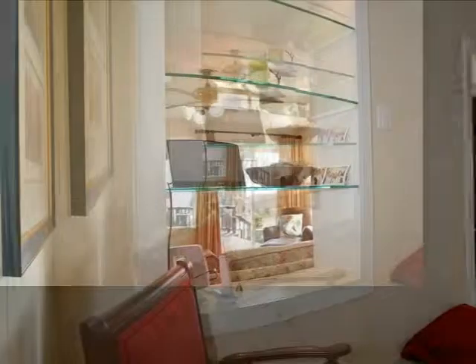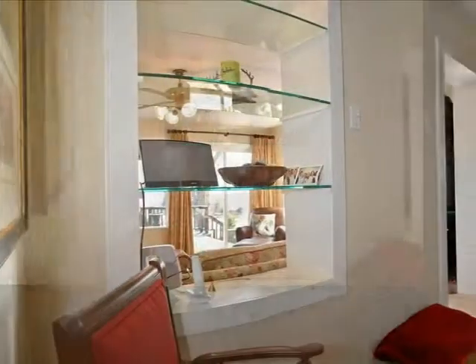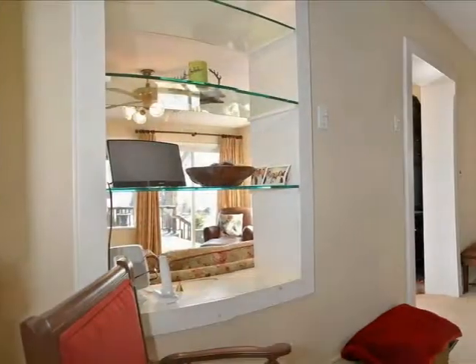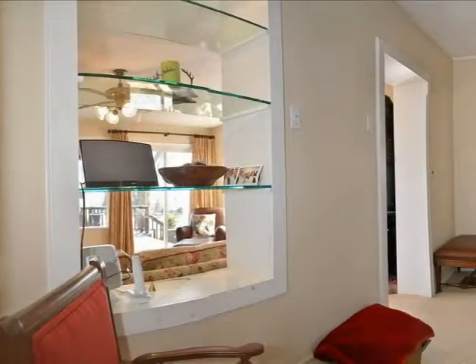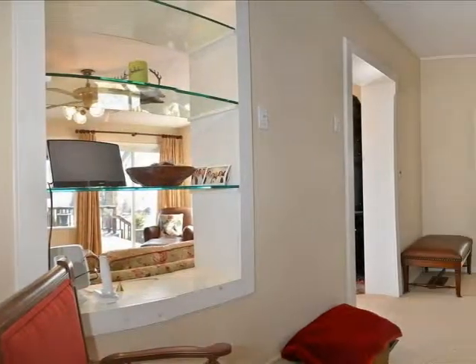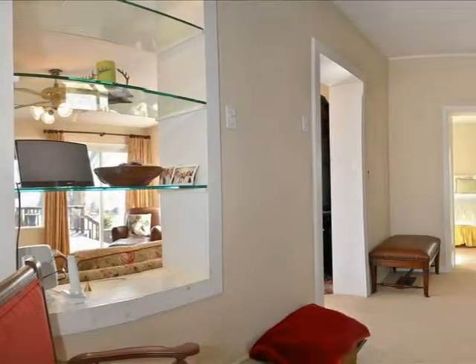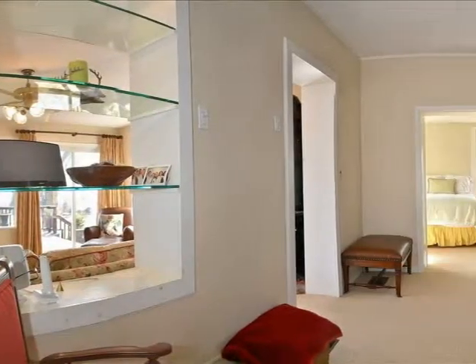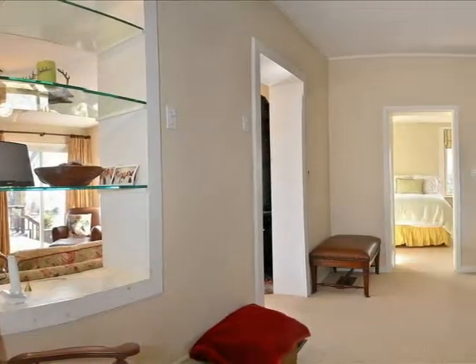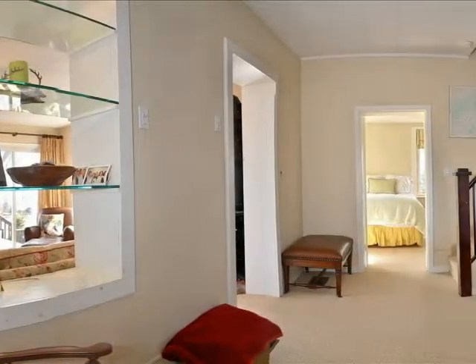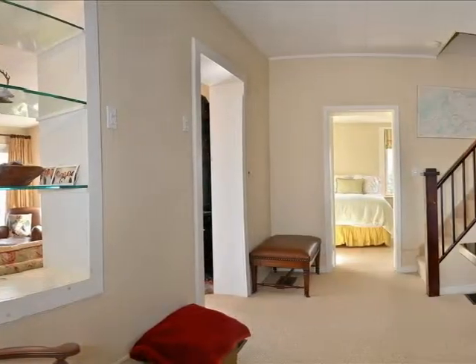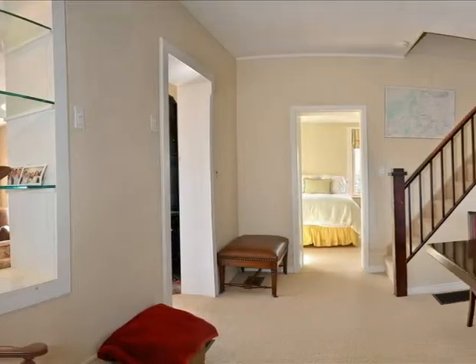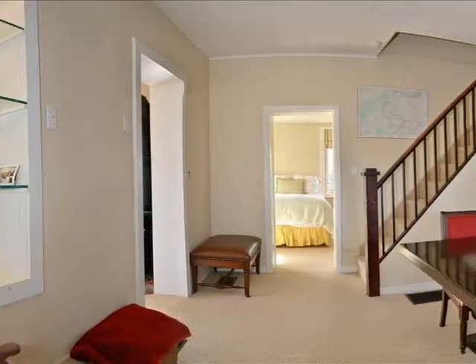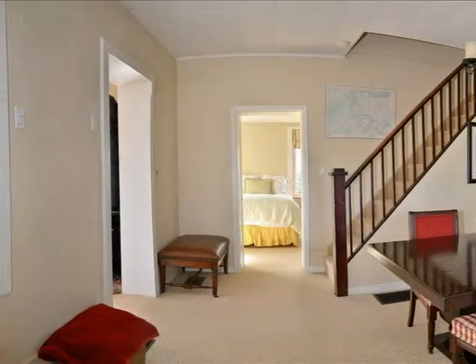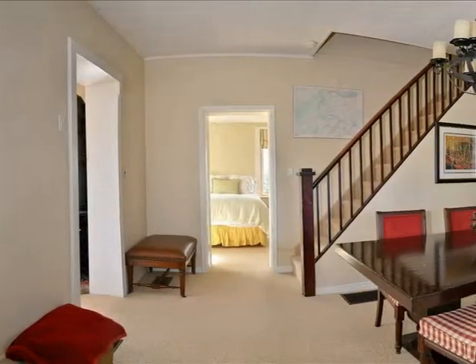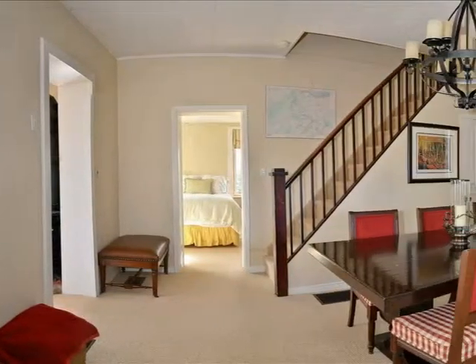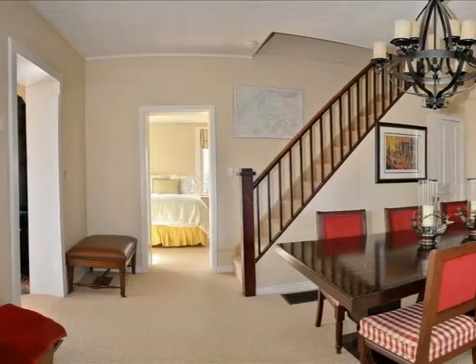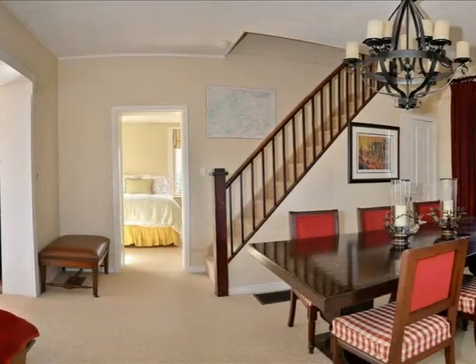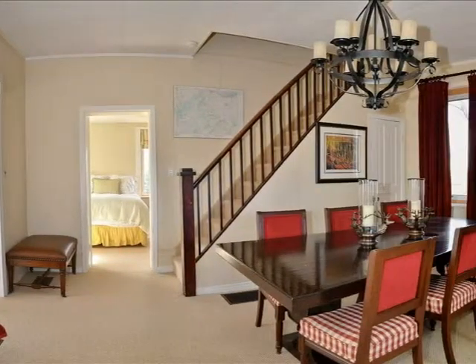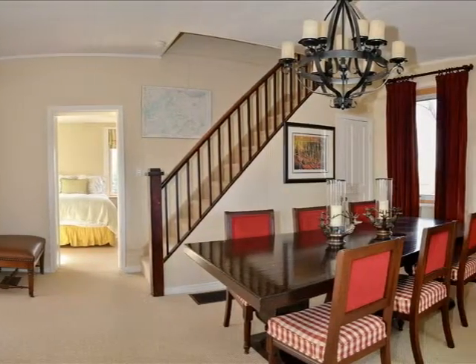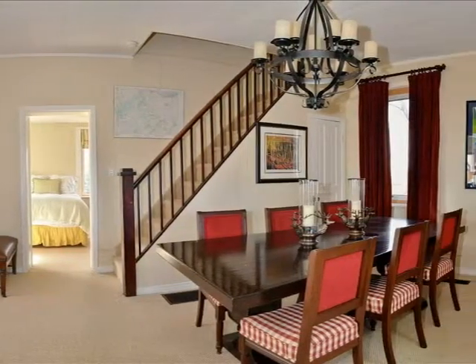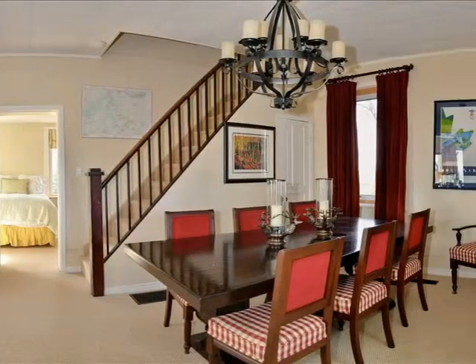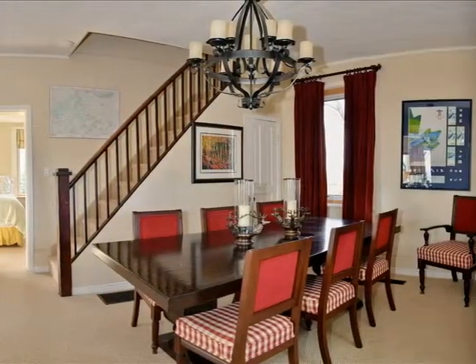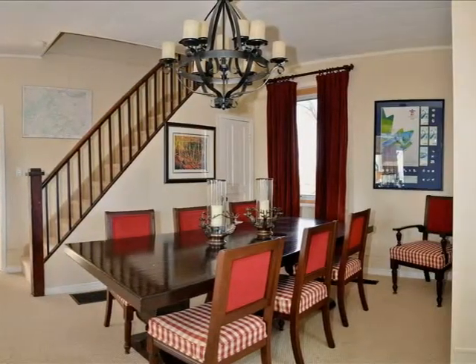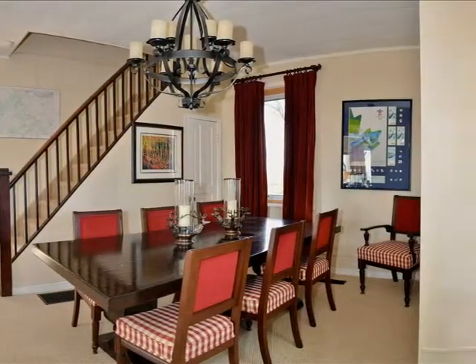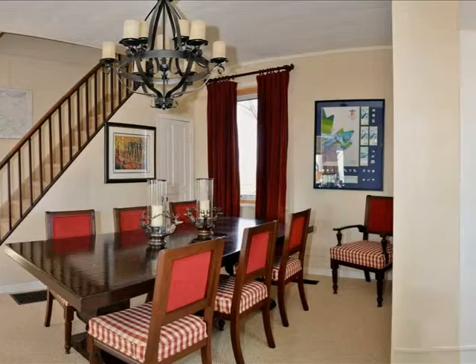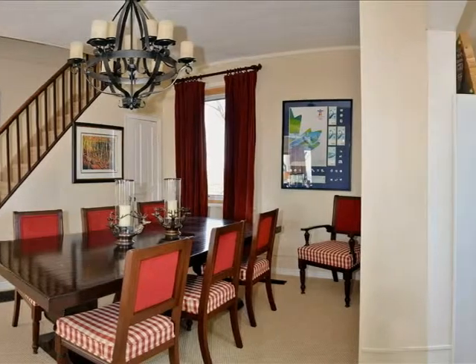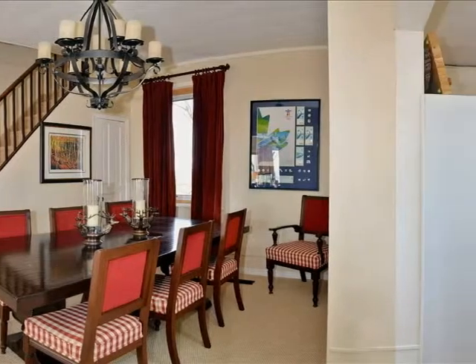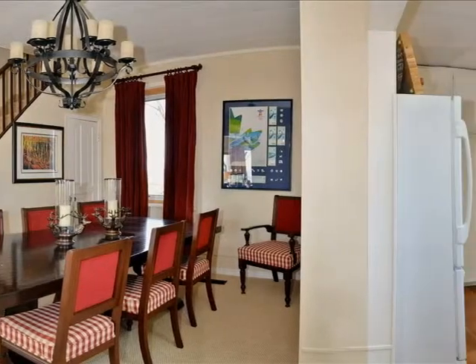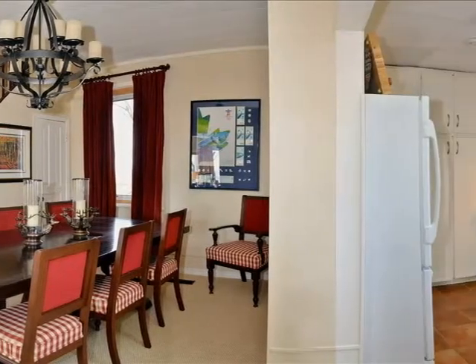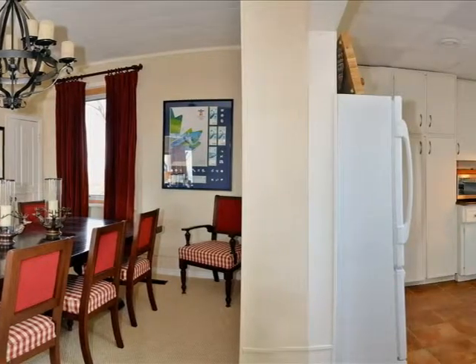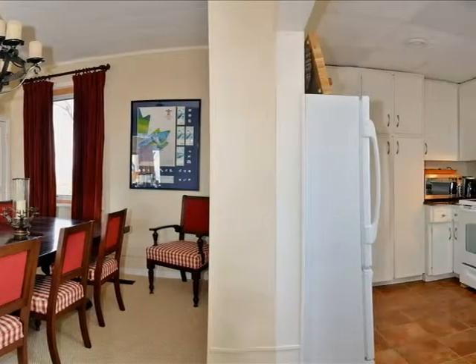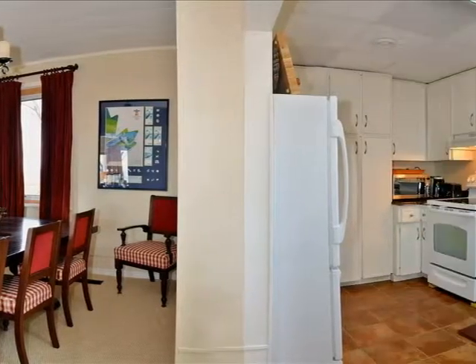The family room flows through into a formal dining area and into the kitchen with granite countertops and three appliances.